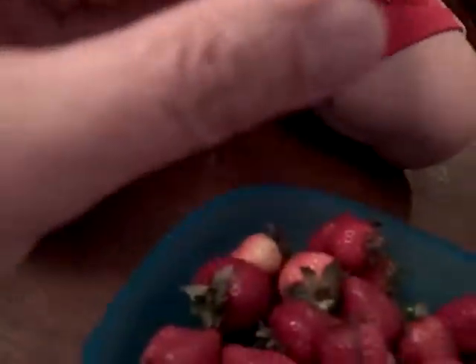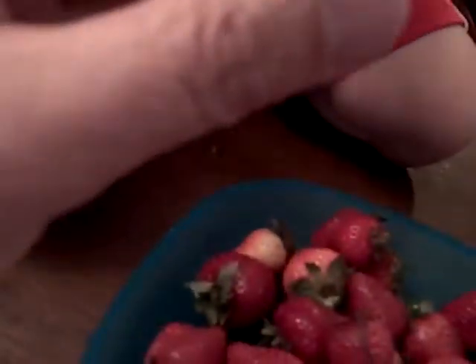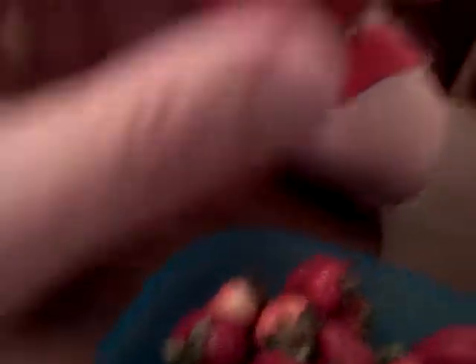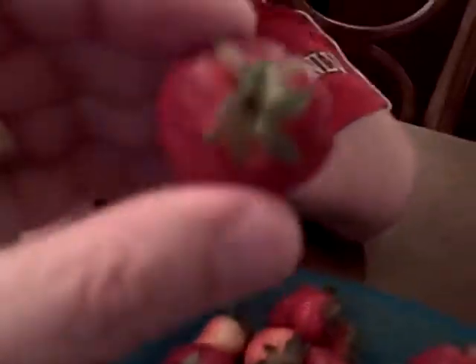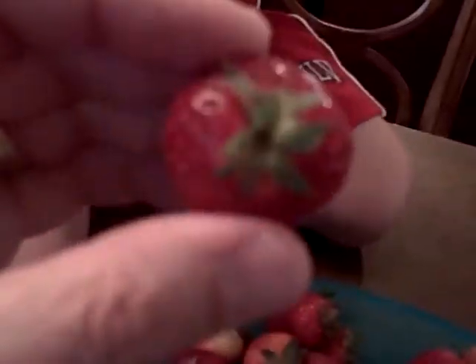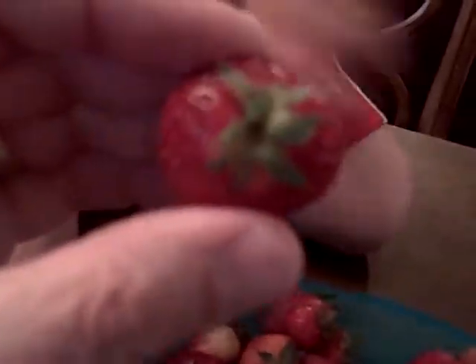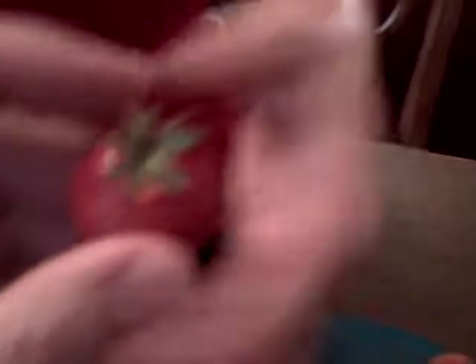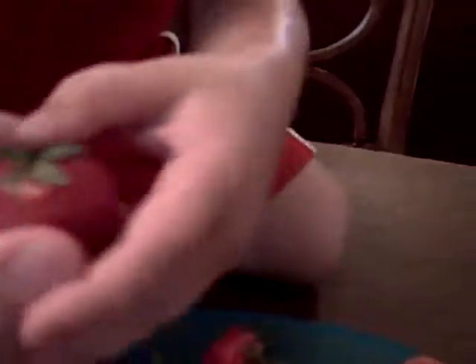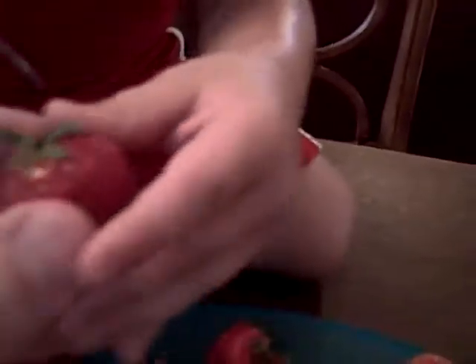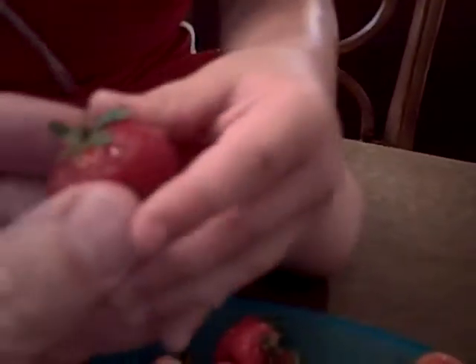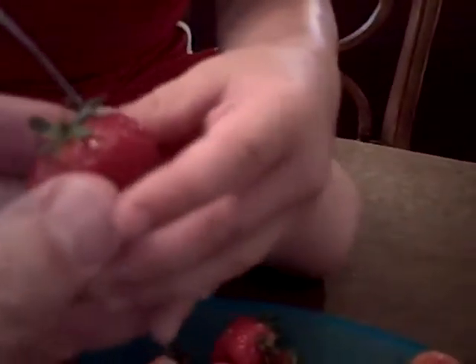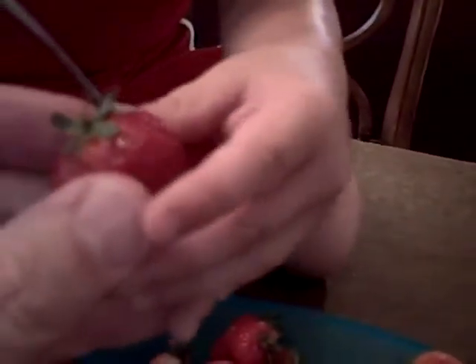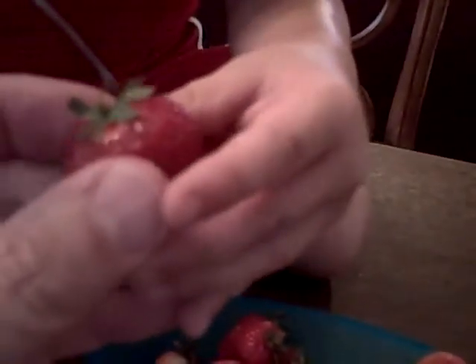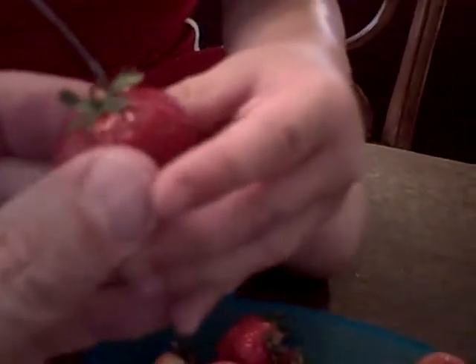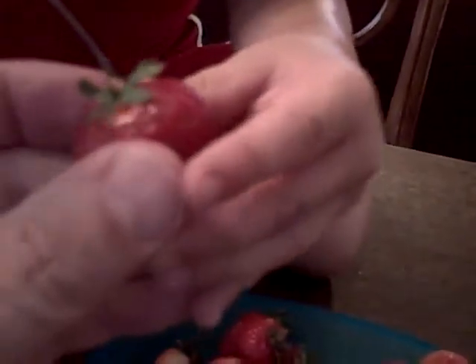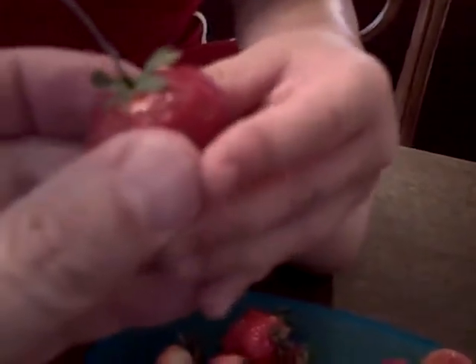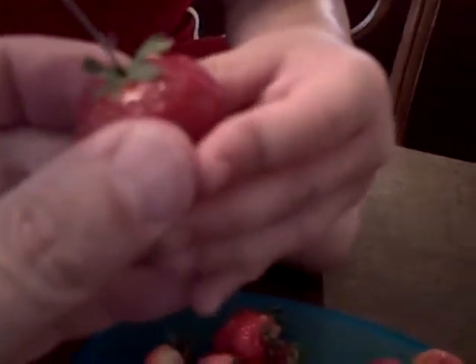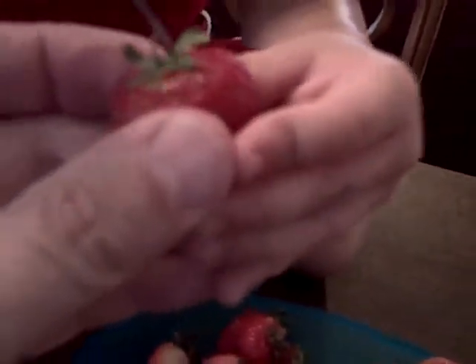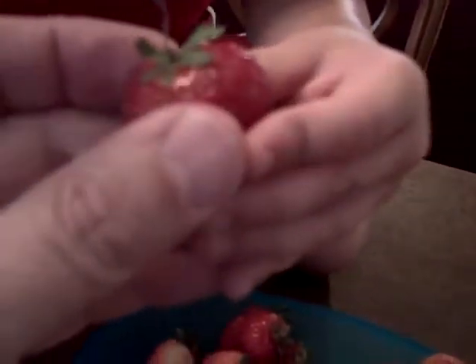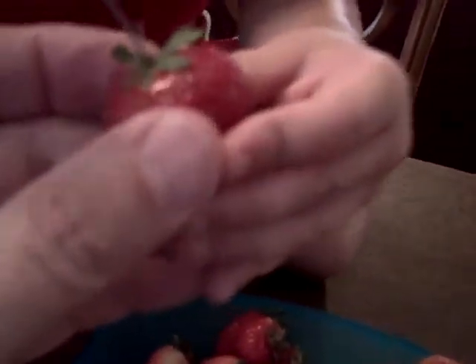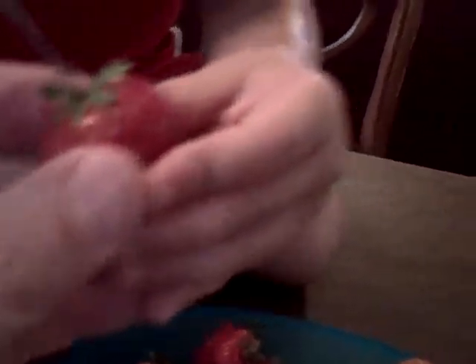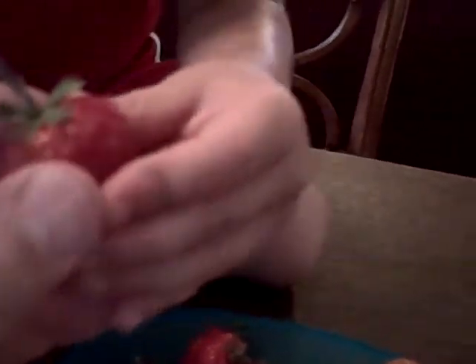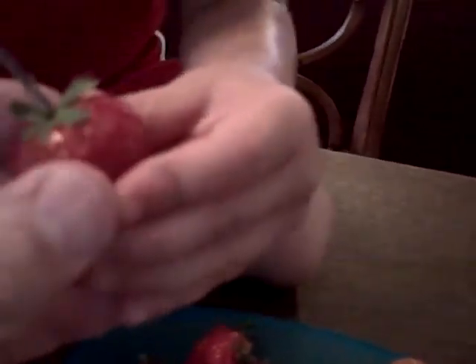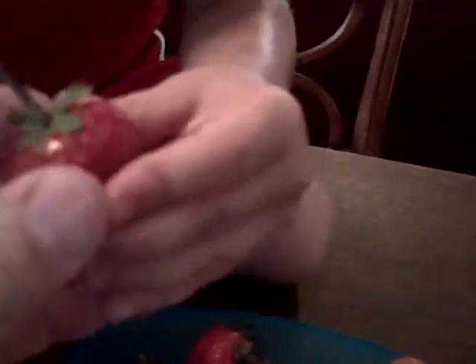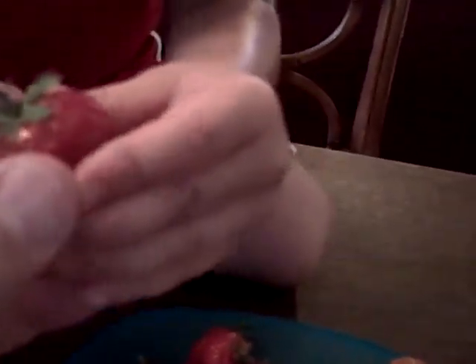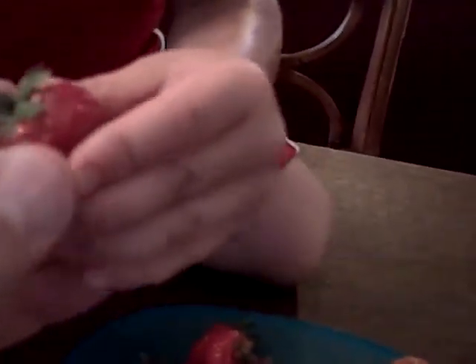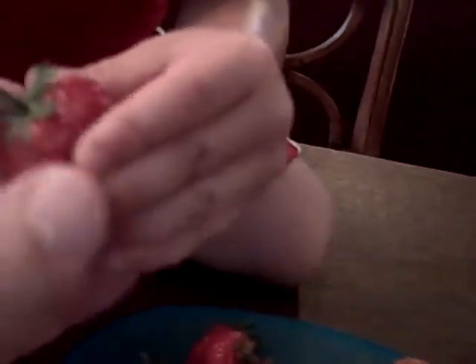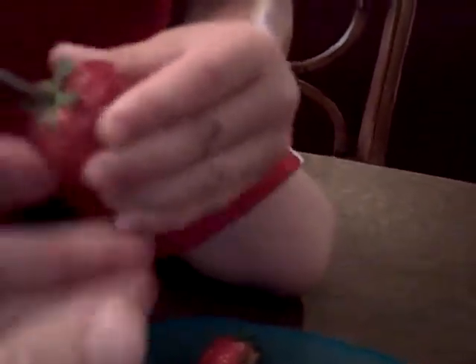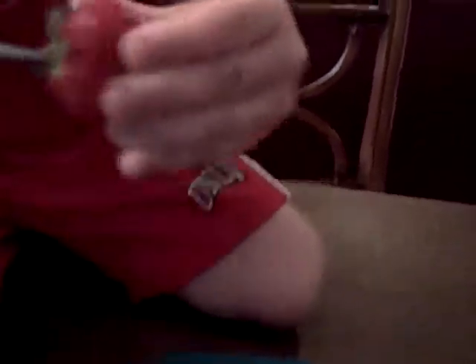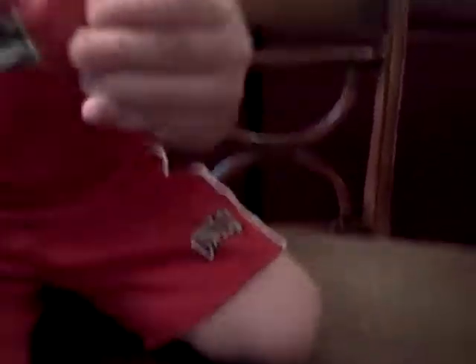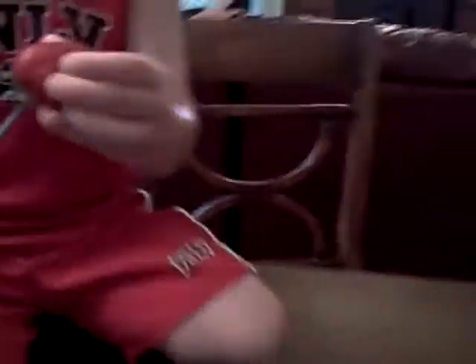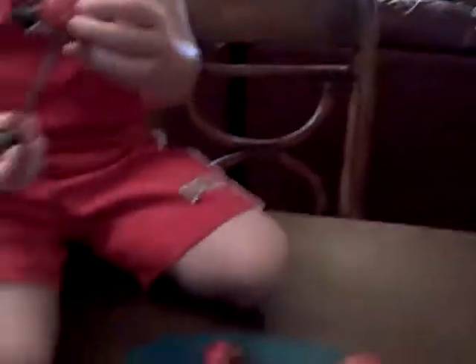Right there. That part. Put the poker in there. There you go. Right in there. That's perfect.